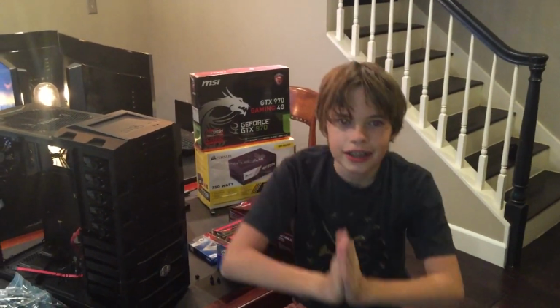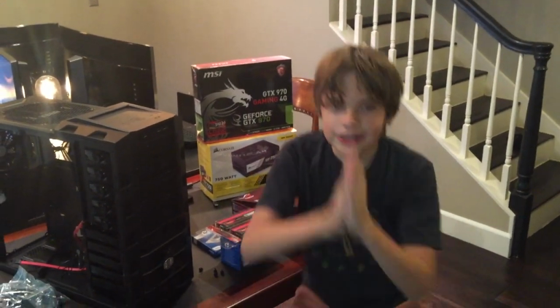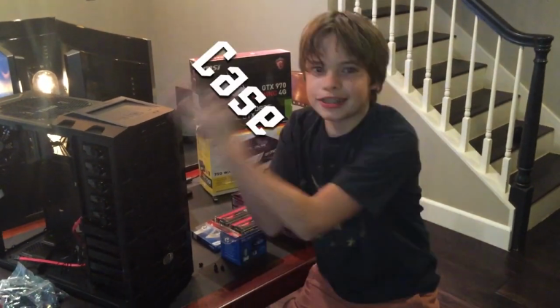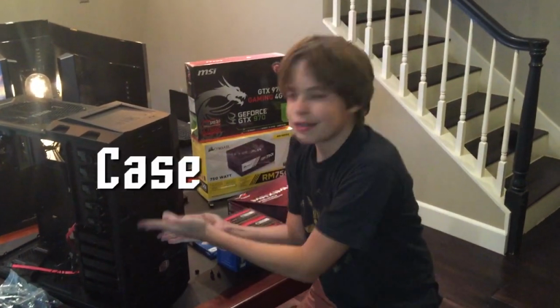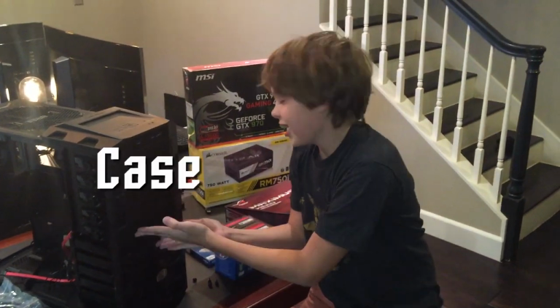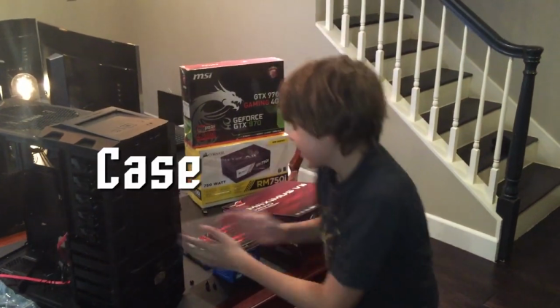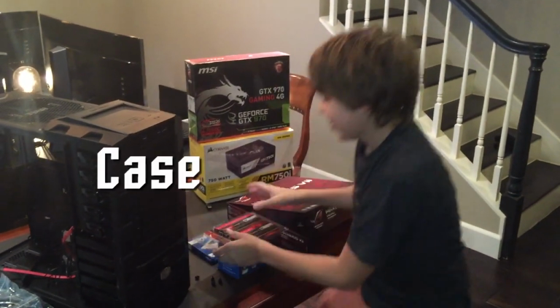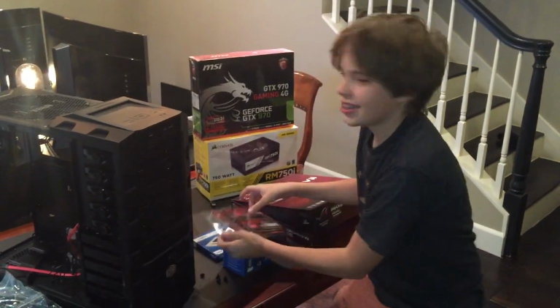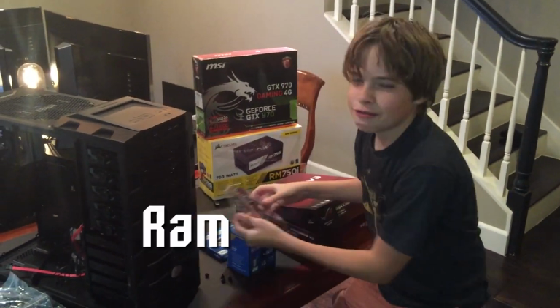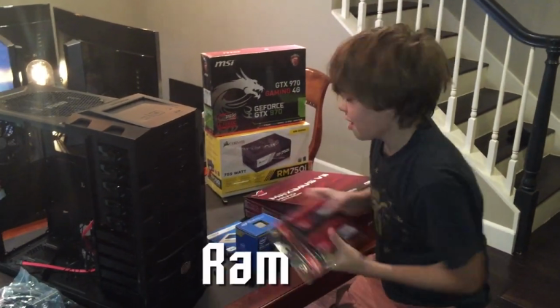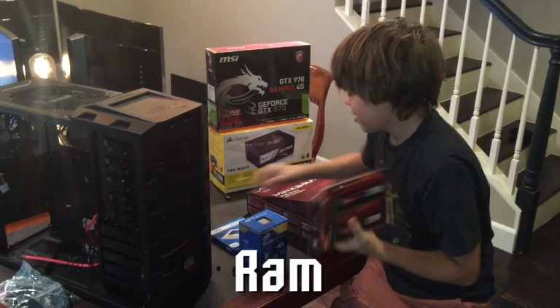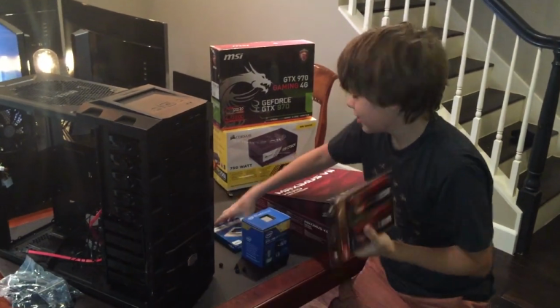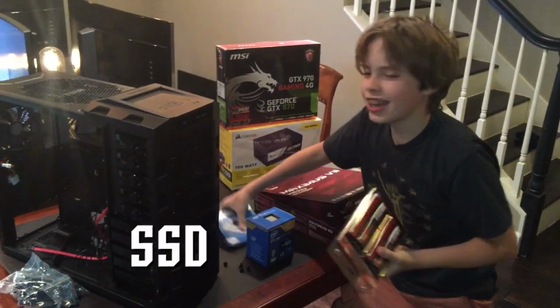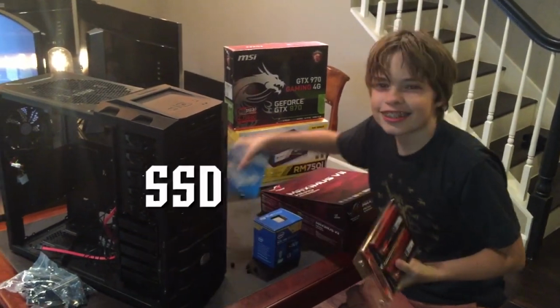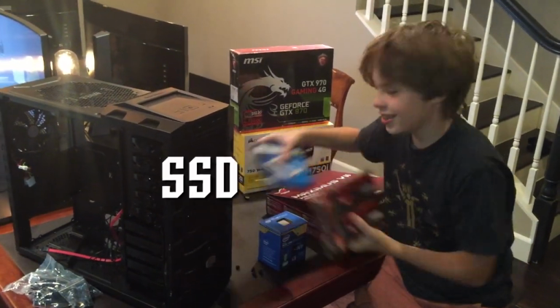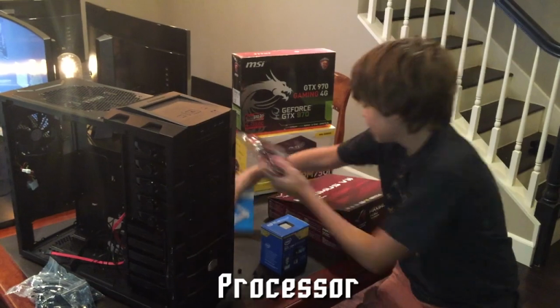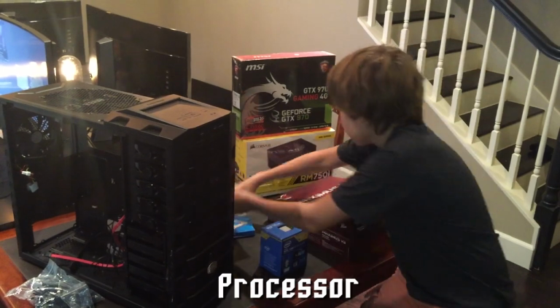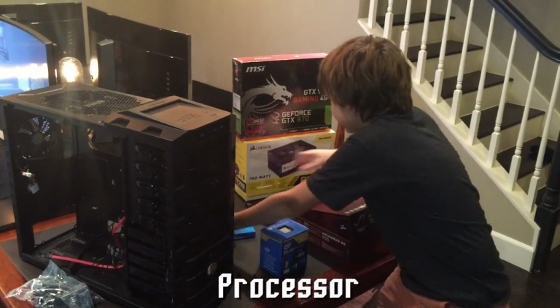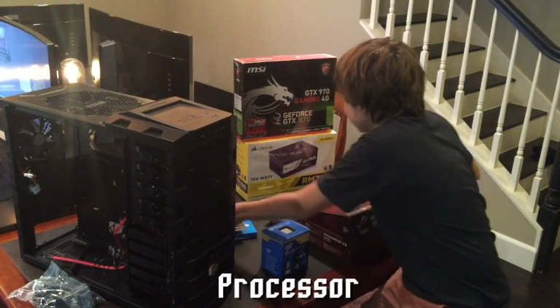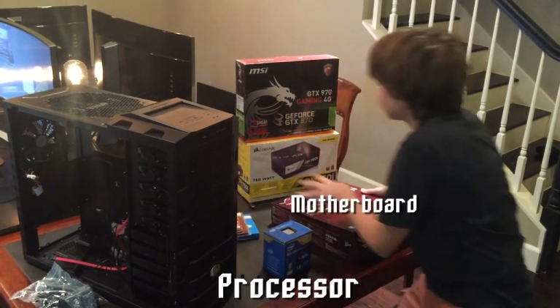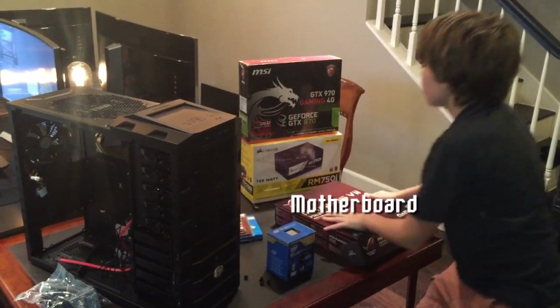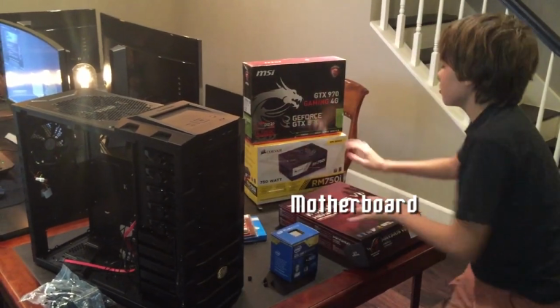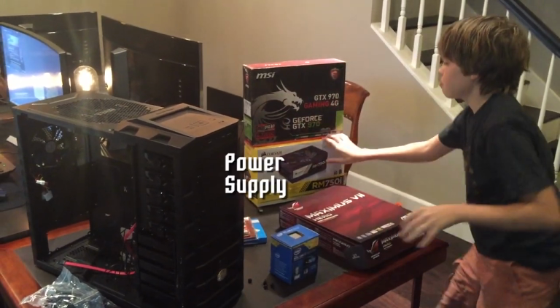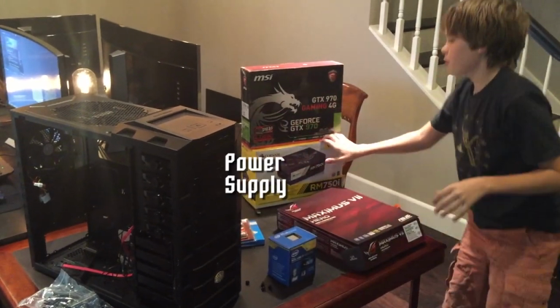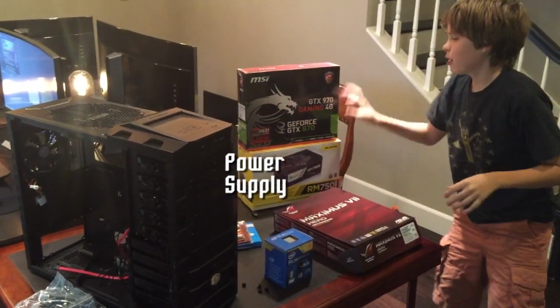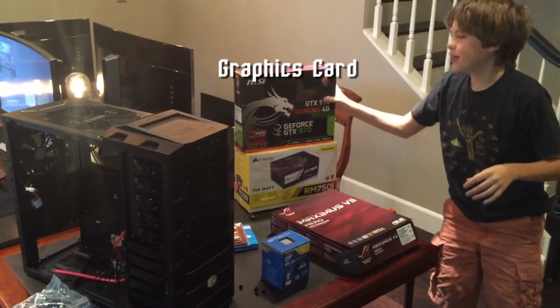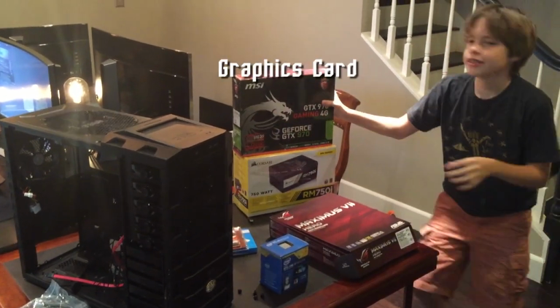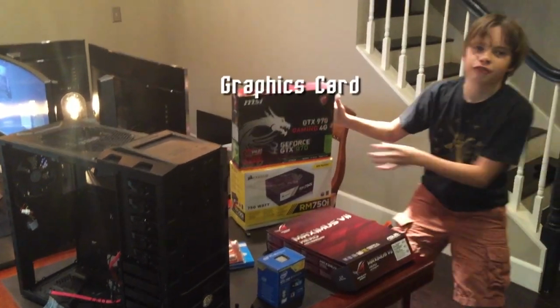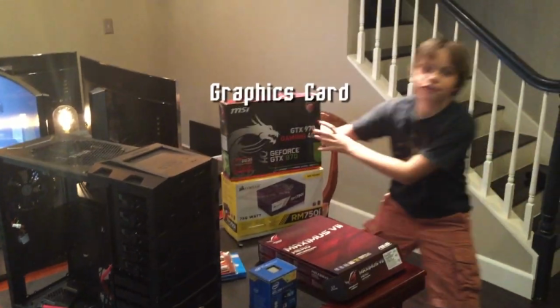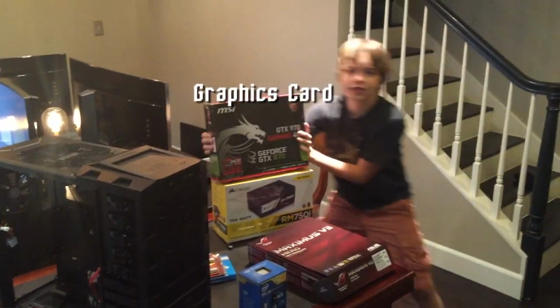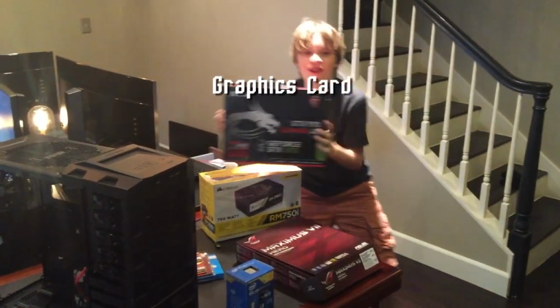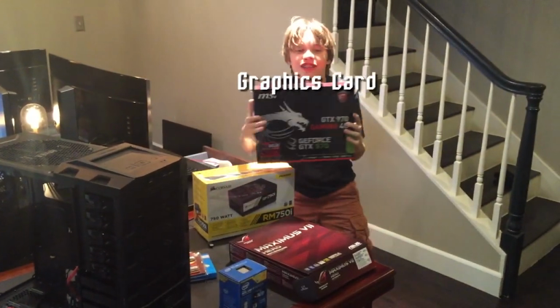This is the case, this is the RAM, this is the SSD, this is the processor, this is the motherboard, this is the power supply, this is the graphics card.